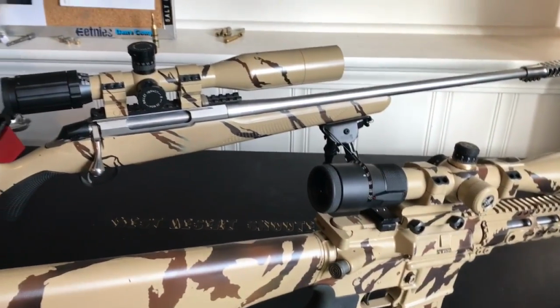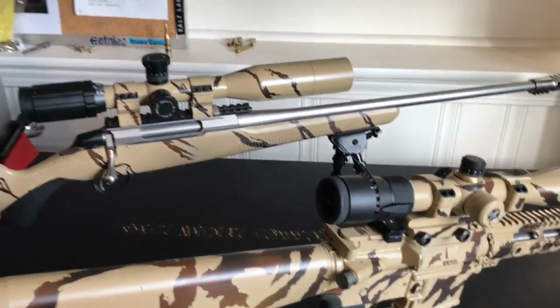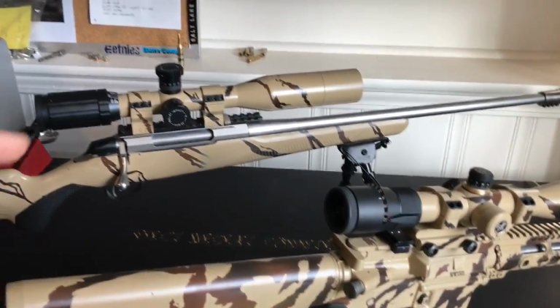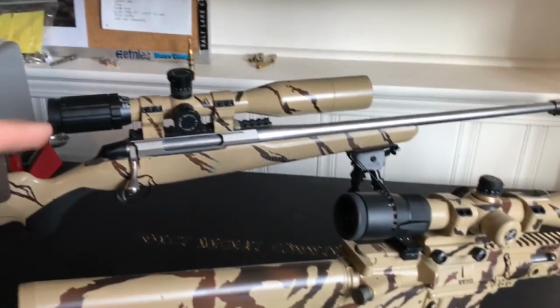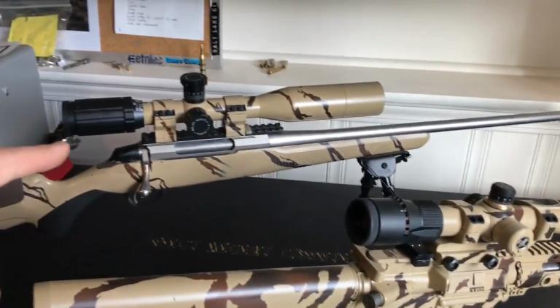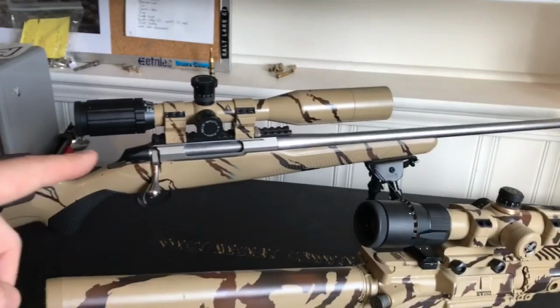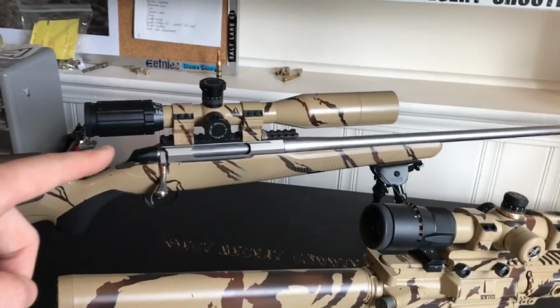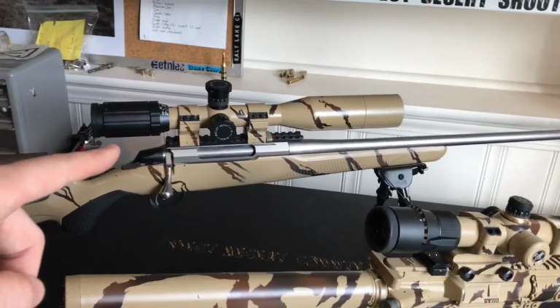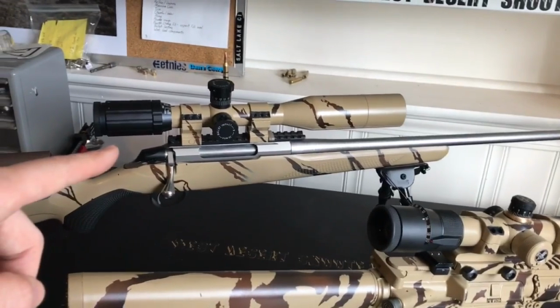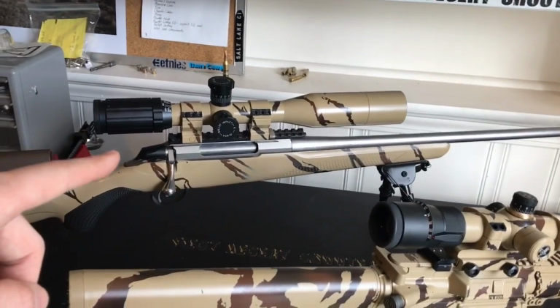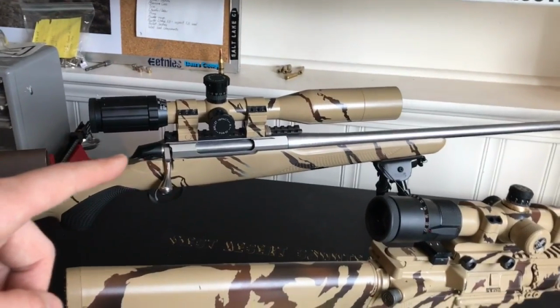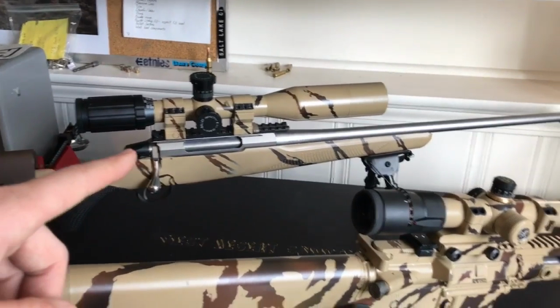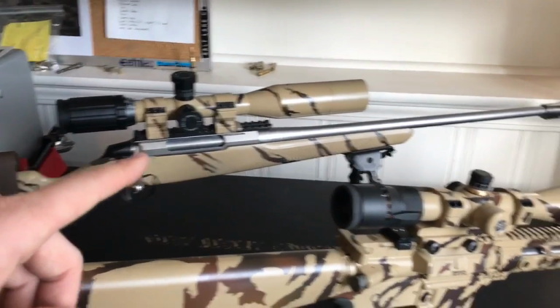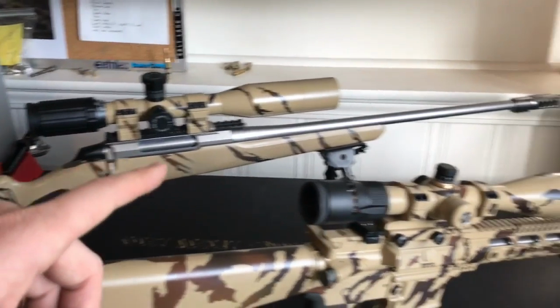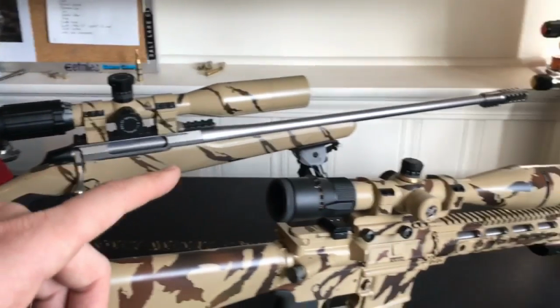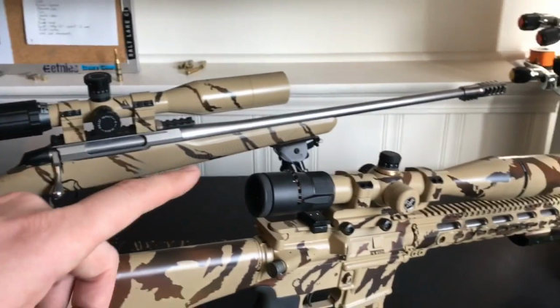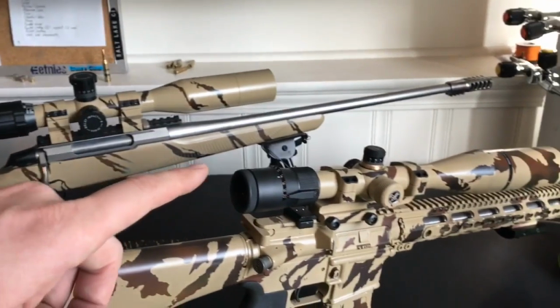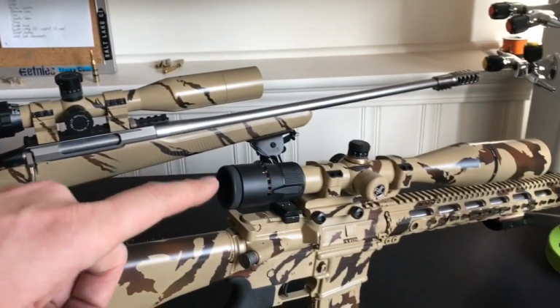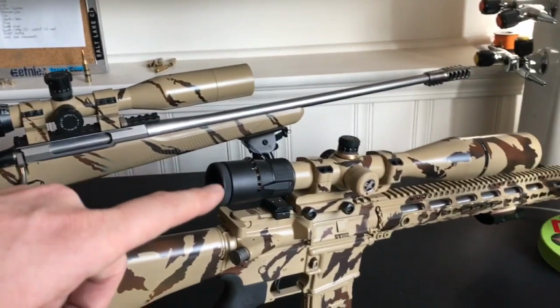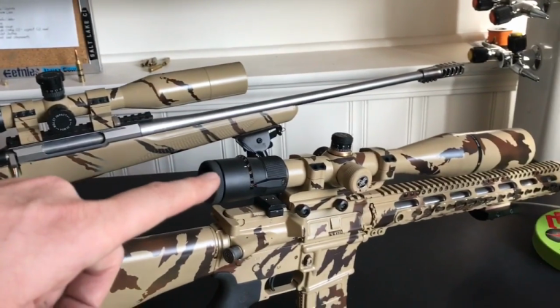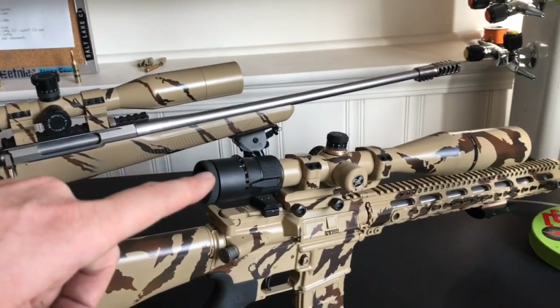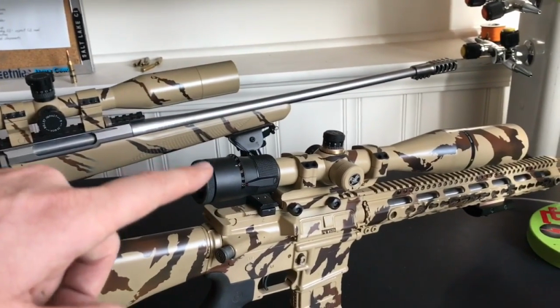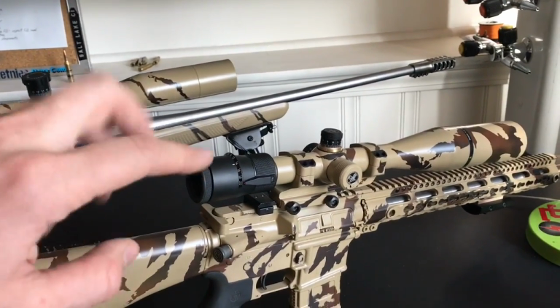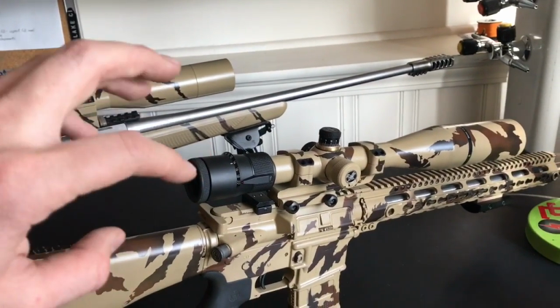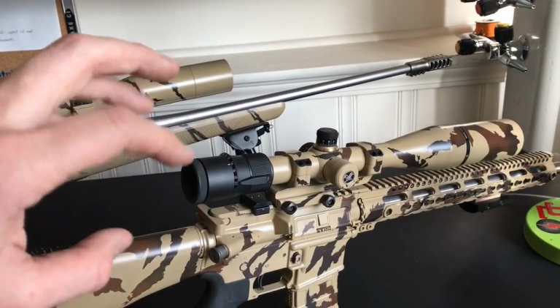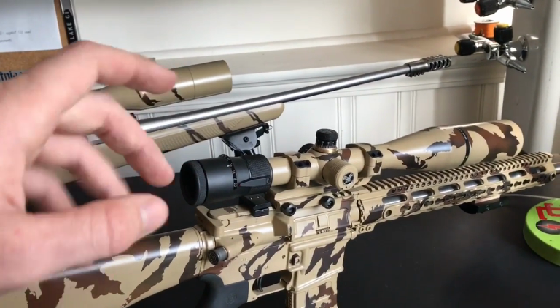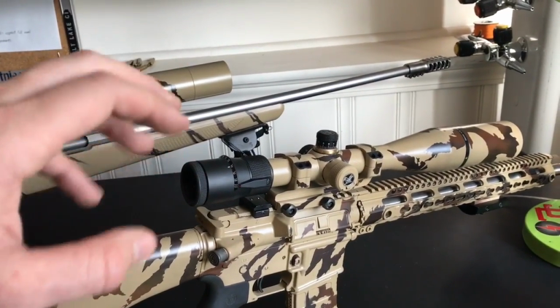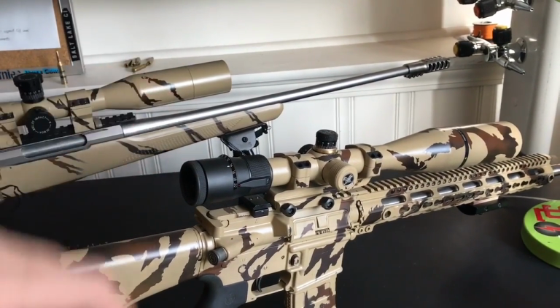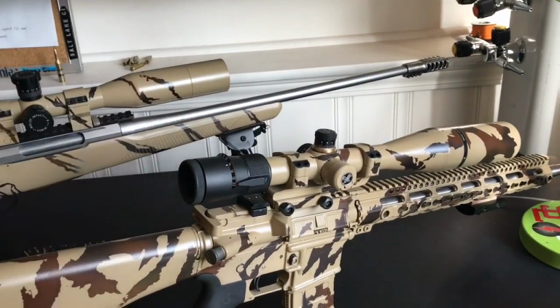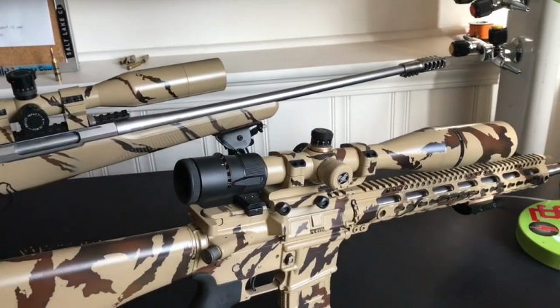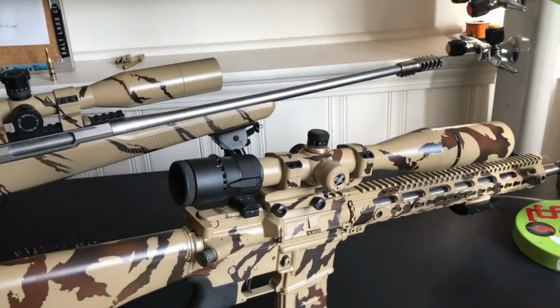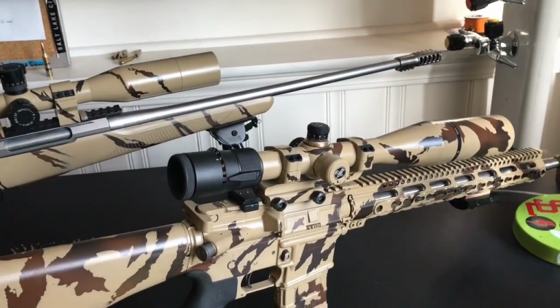The SWFA is the more affordable option. The Vortex is a little bit more money, but you get that adjustability.